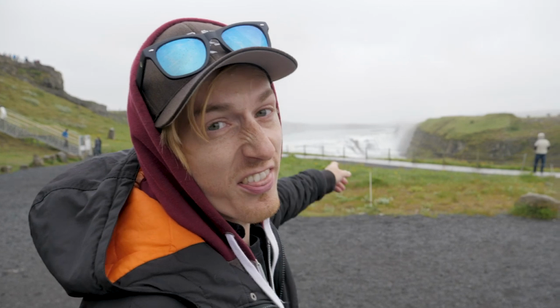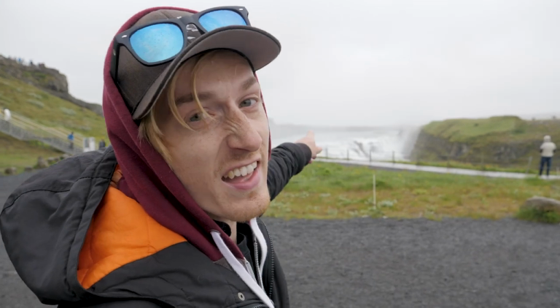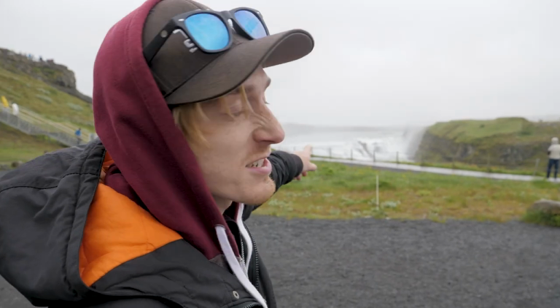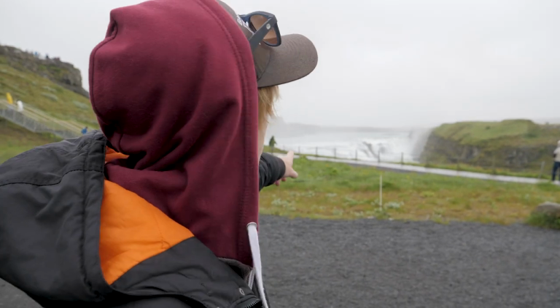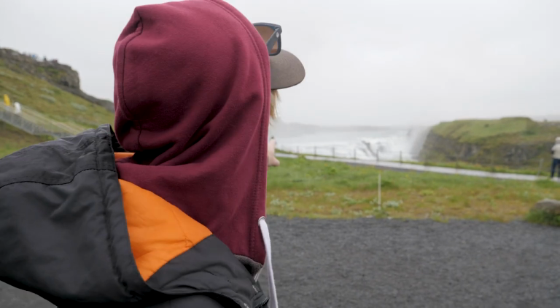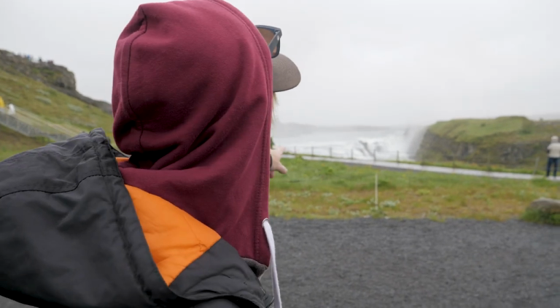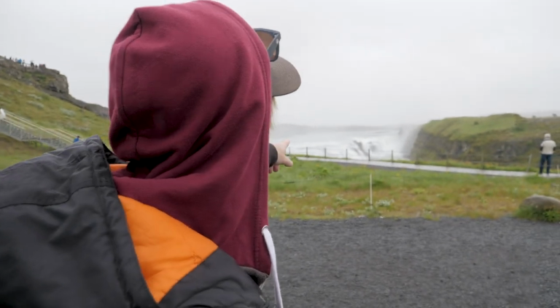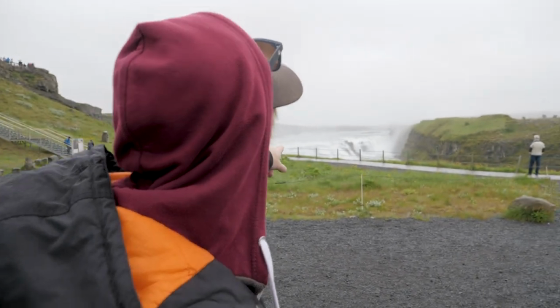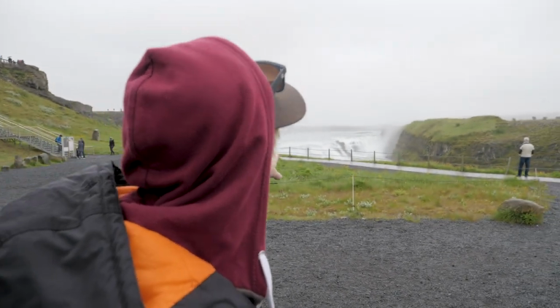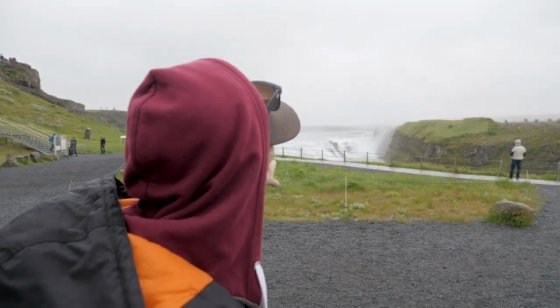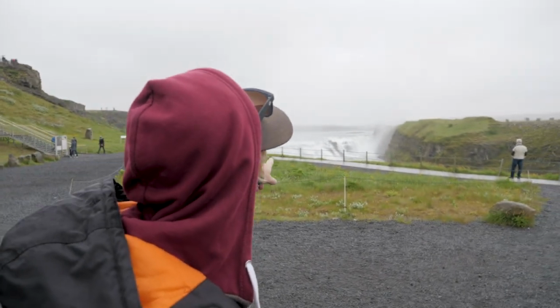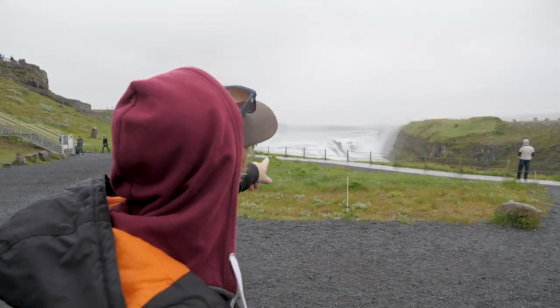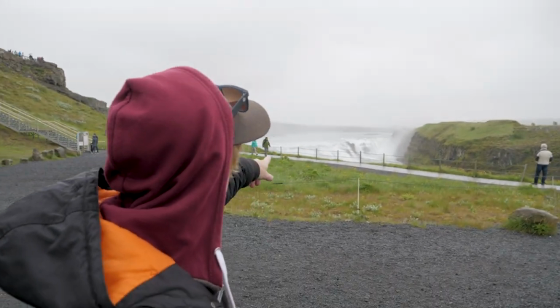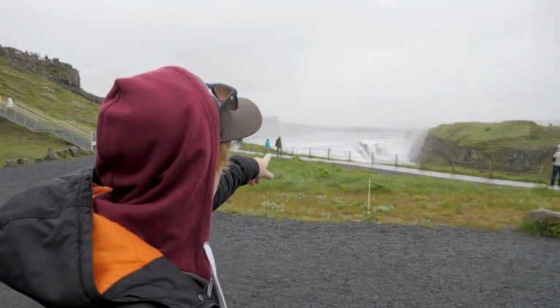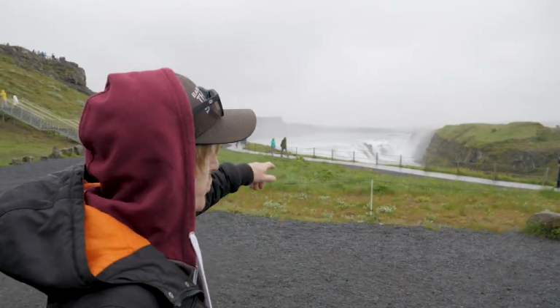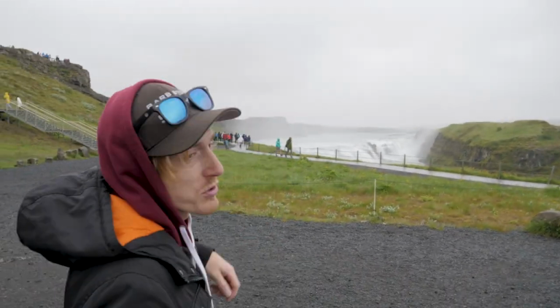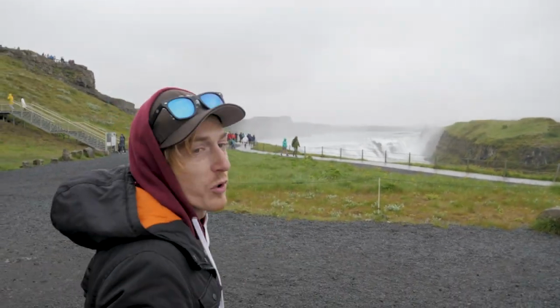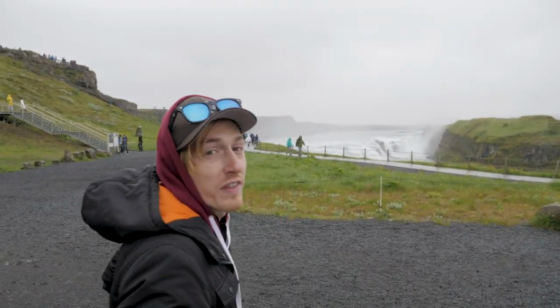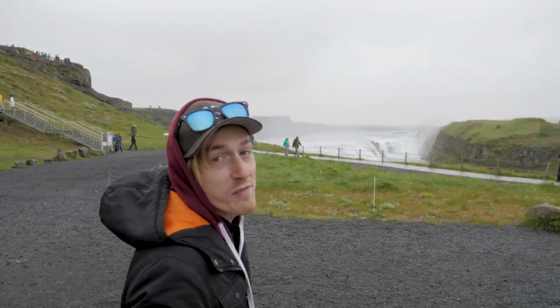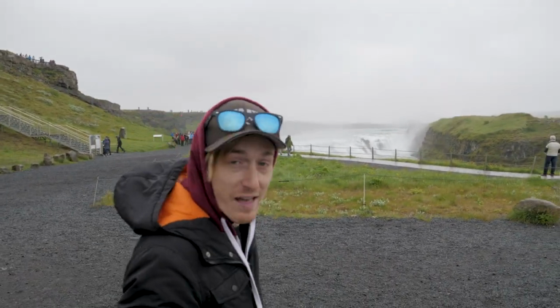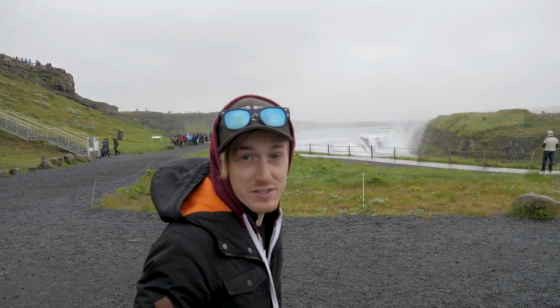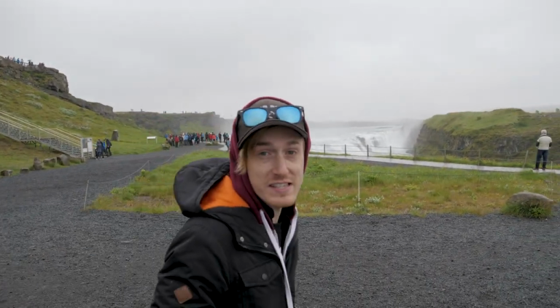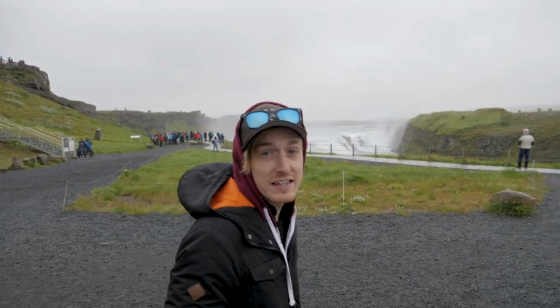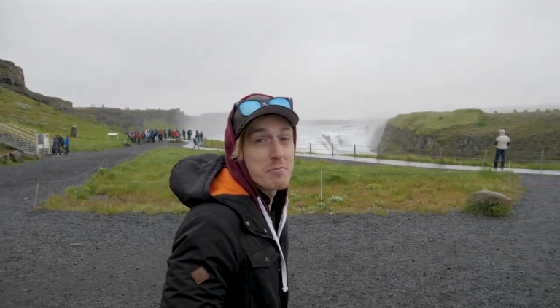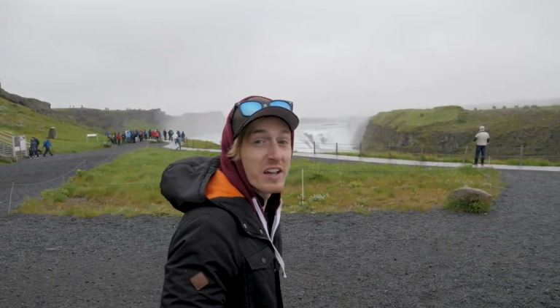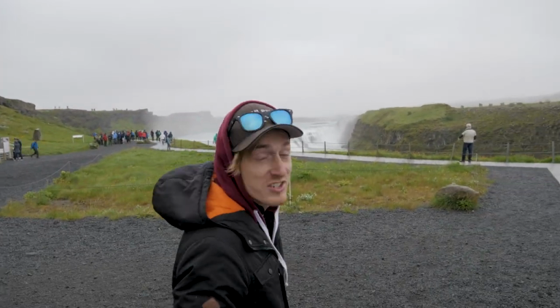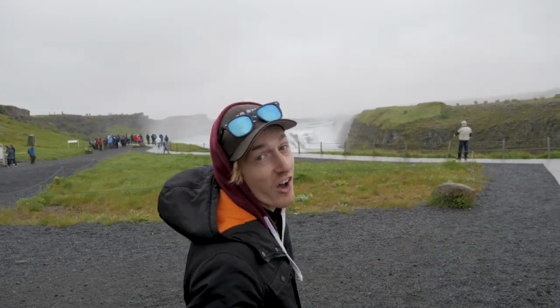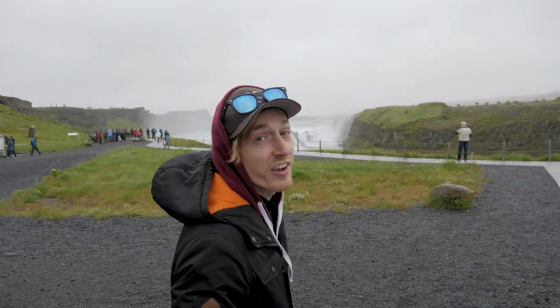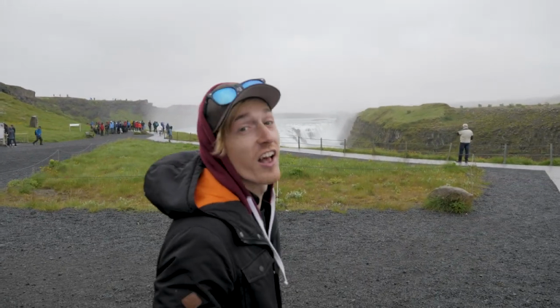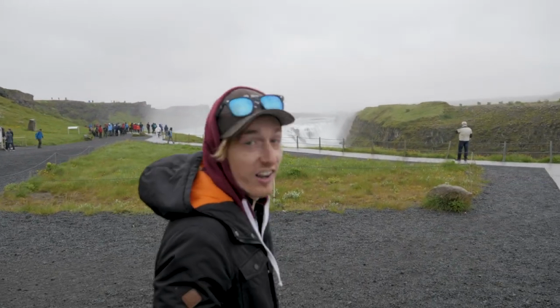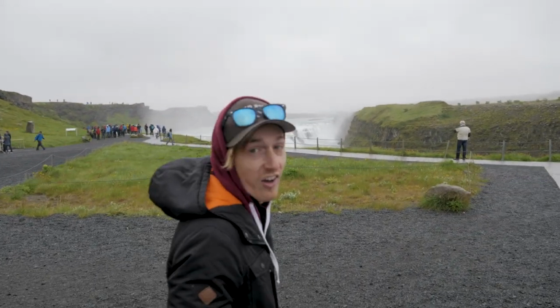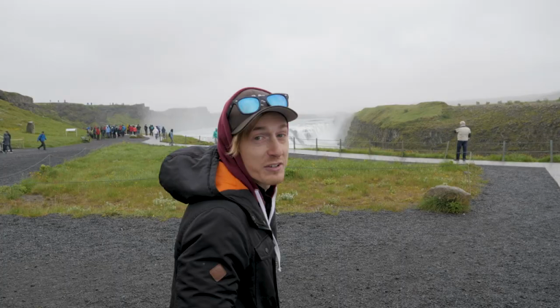That, my friends, is probably the biggest waterfall I think I've ever seen in my entire life.